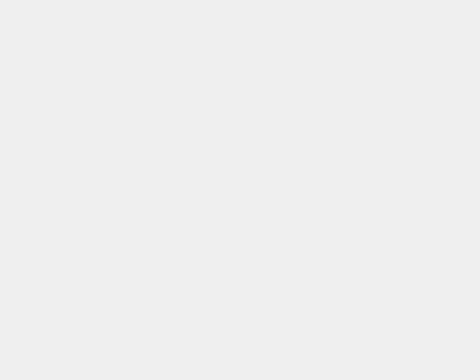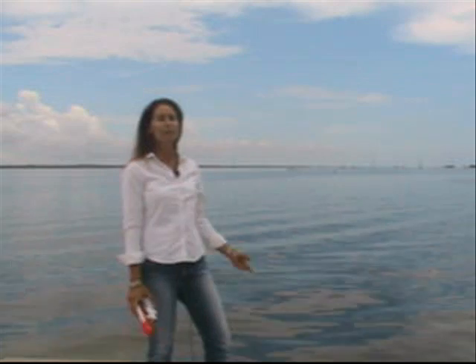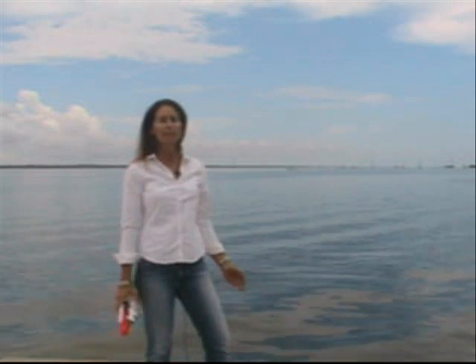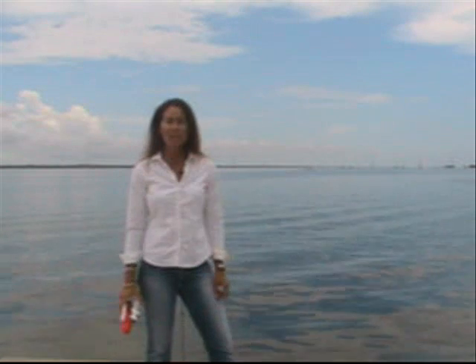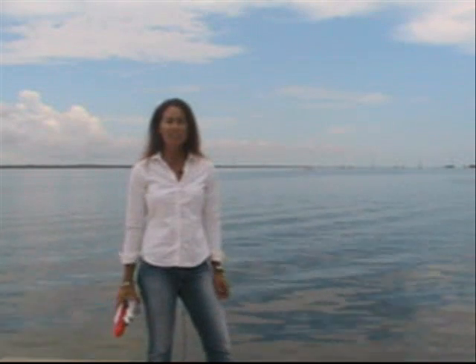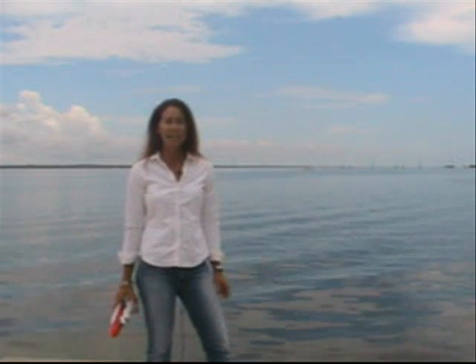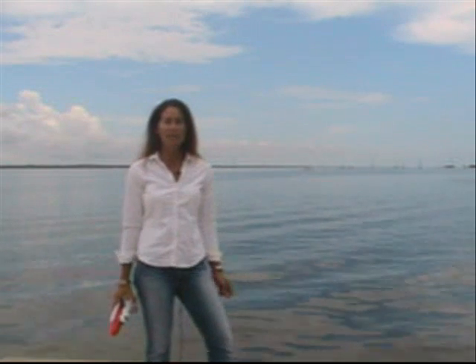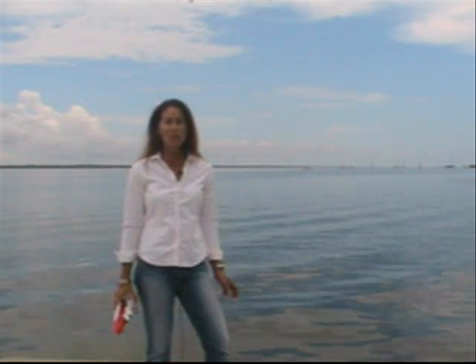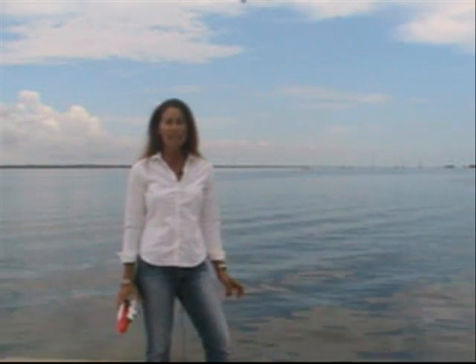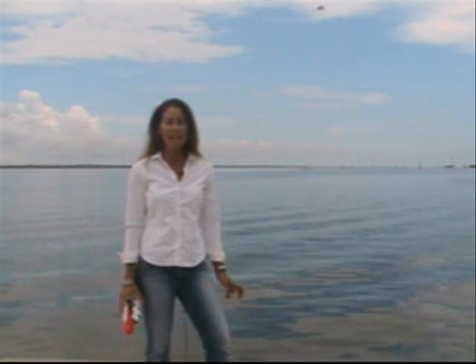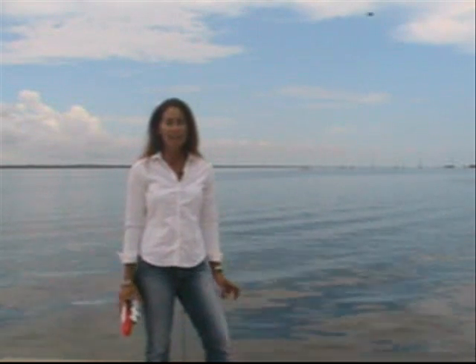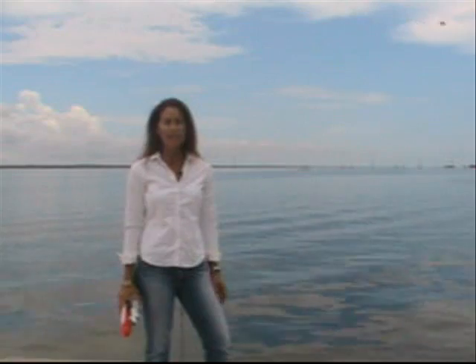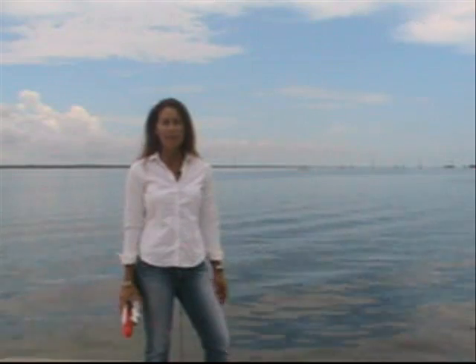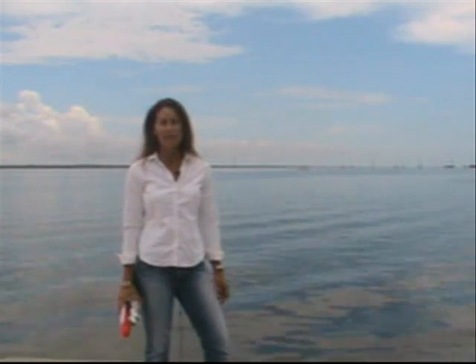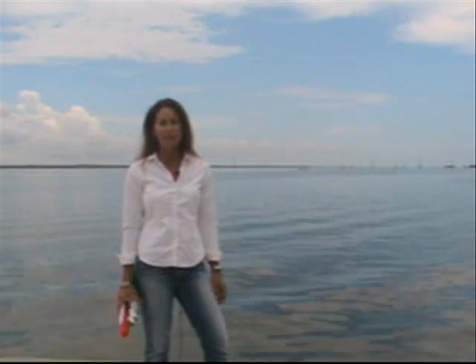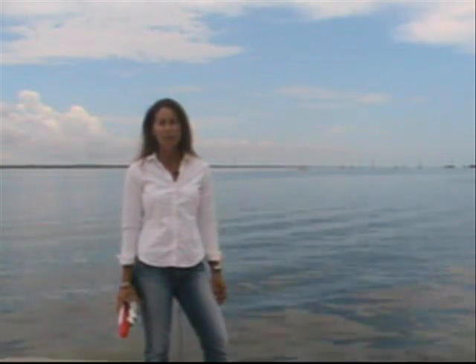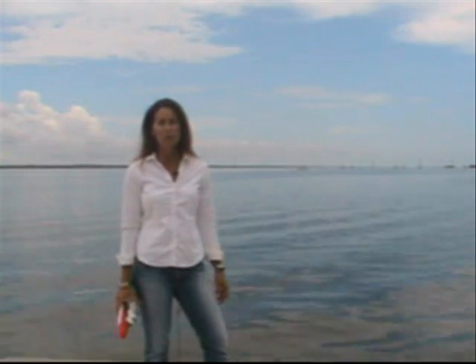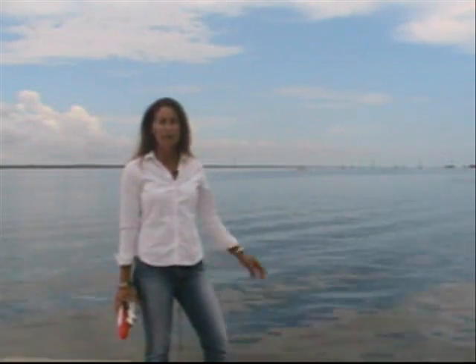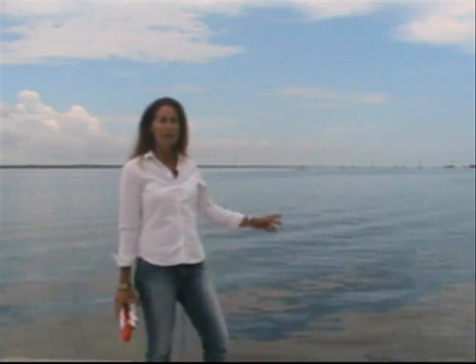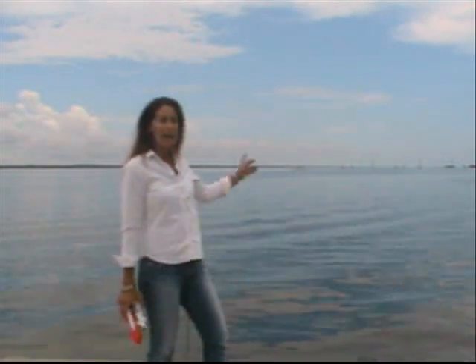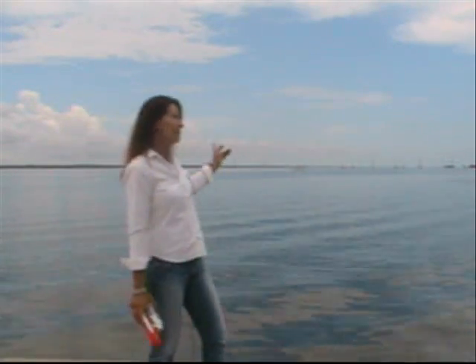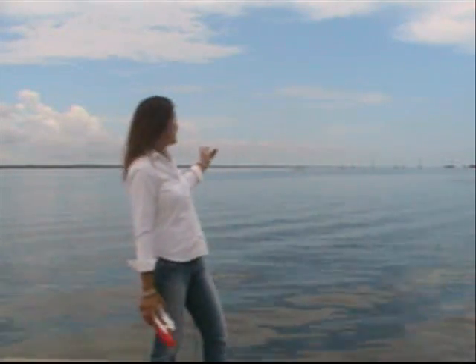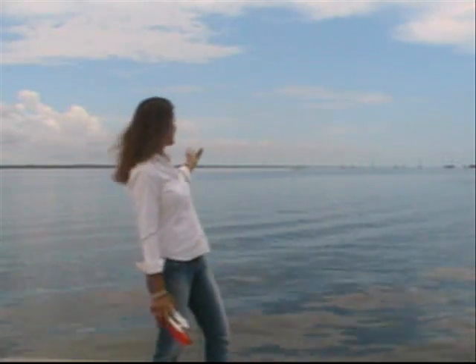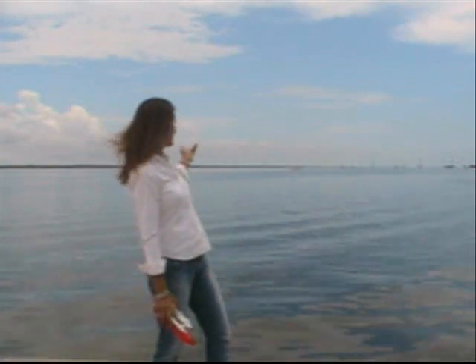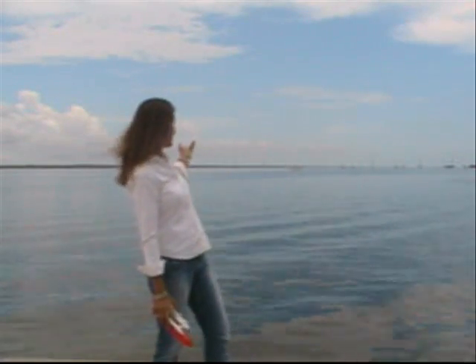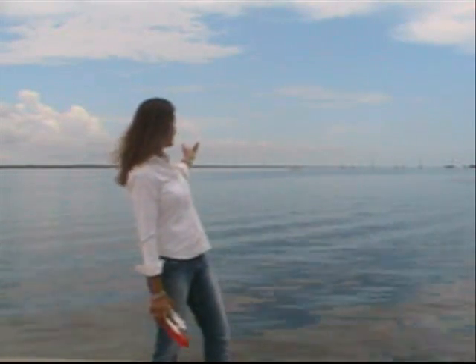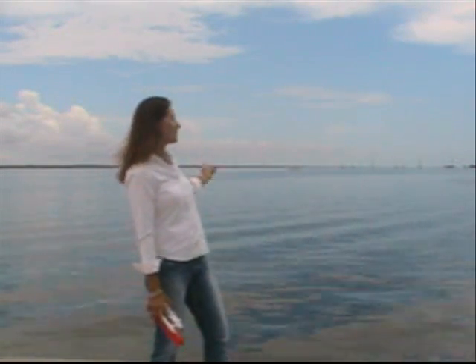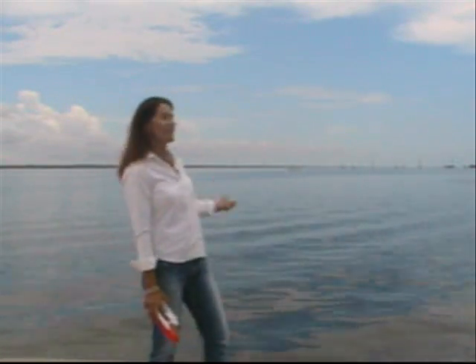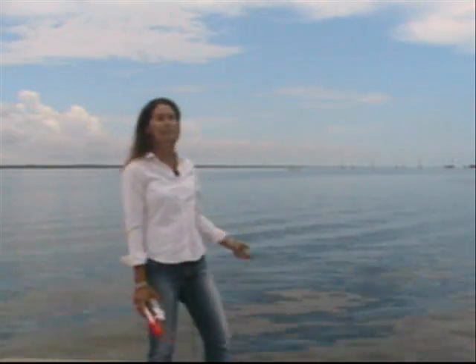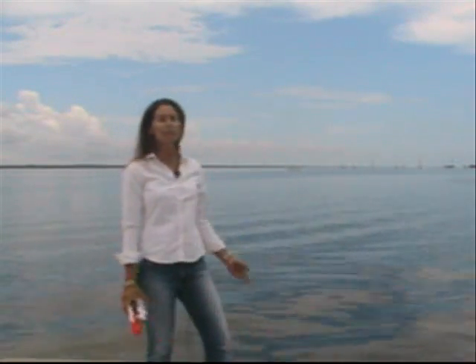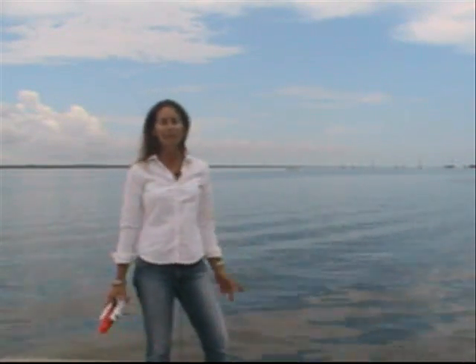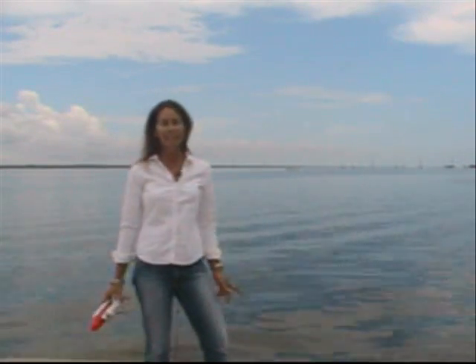This is Dr. Diana recording live from Cape Canaveral, Florida. Behind me is the Vehicle Assembly Building.